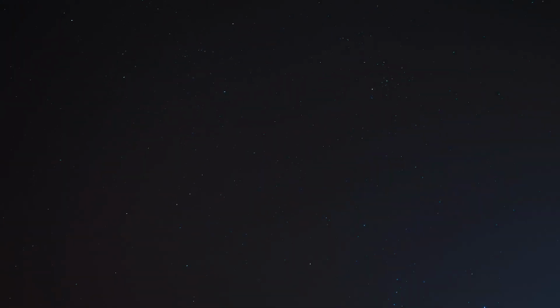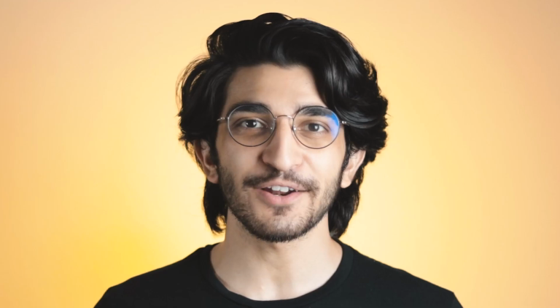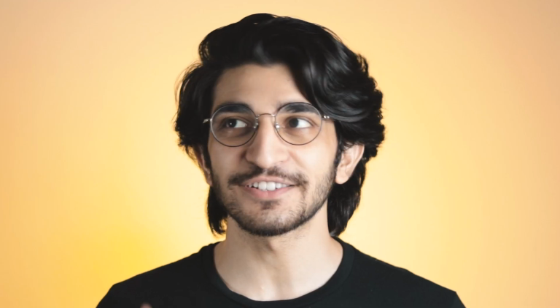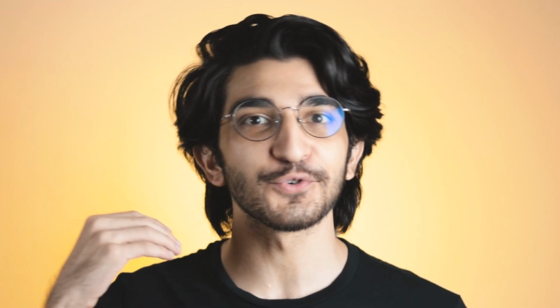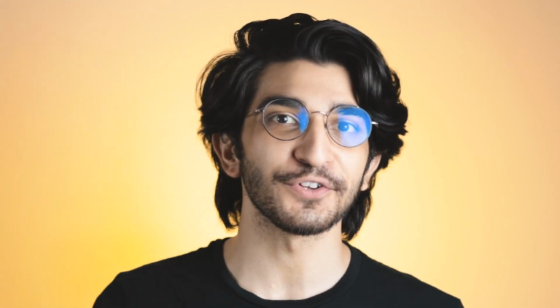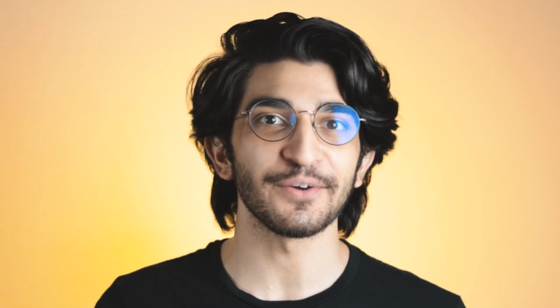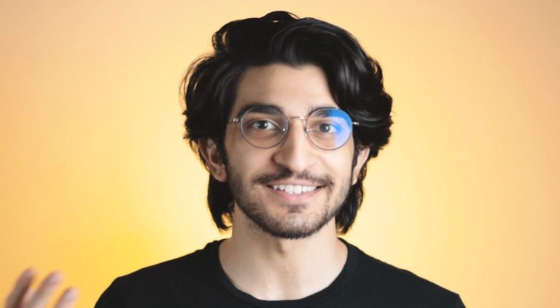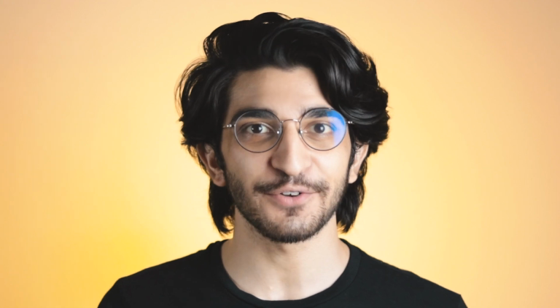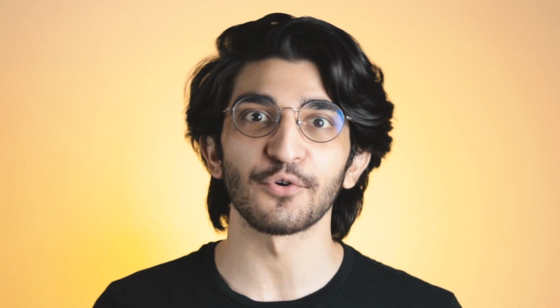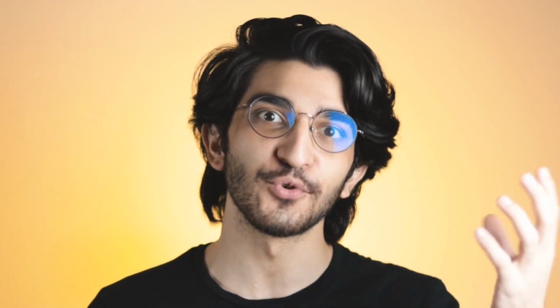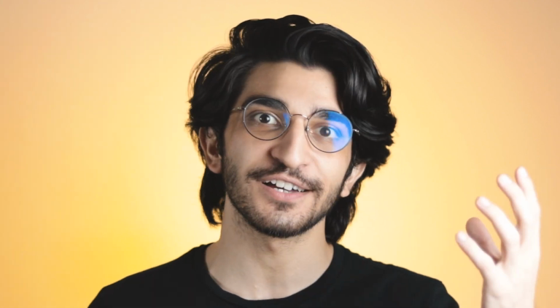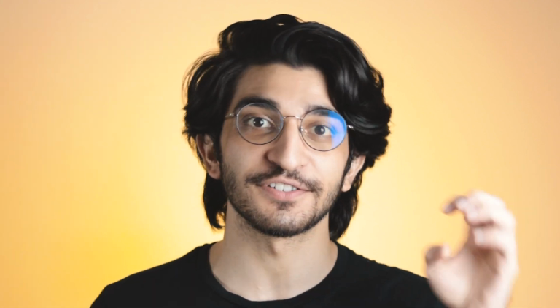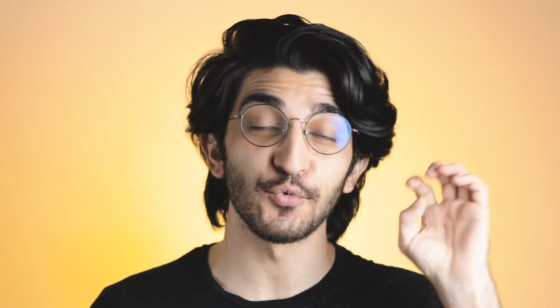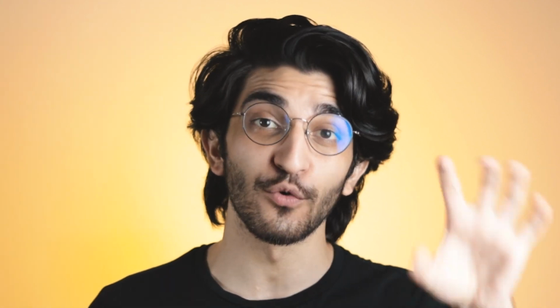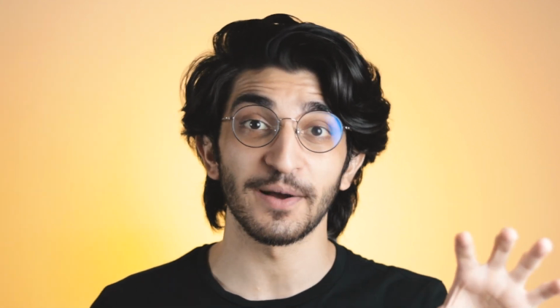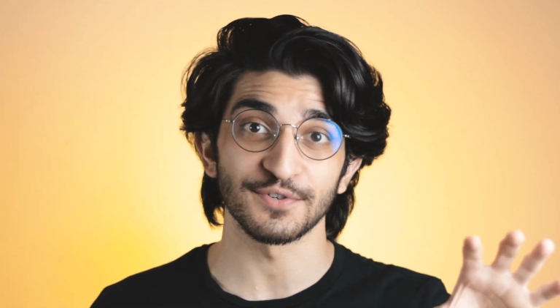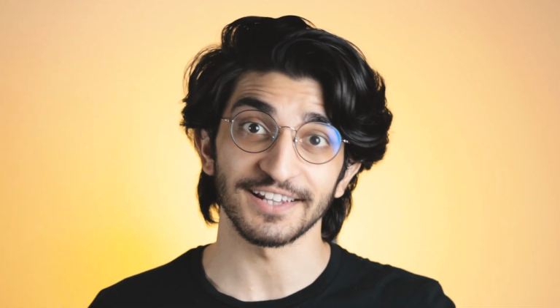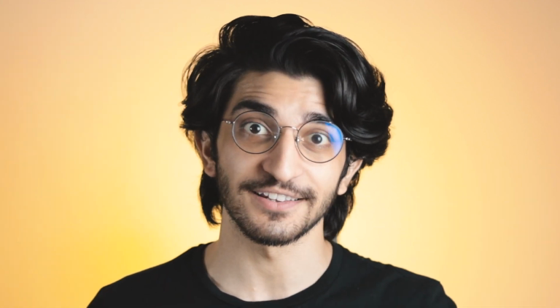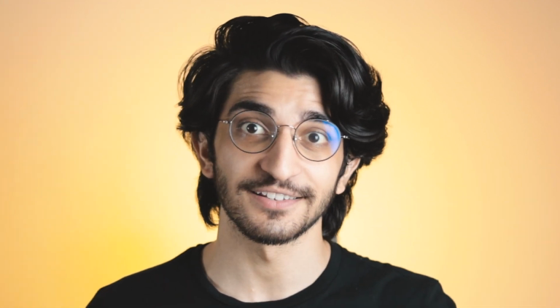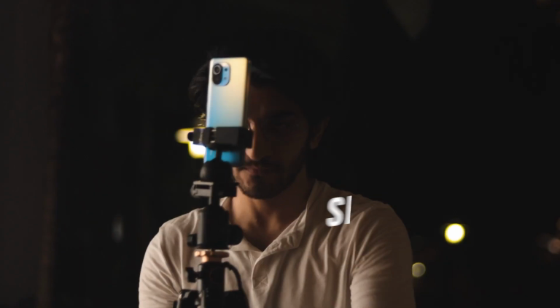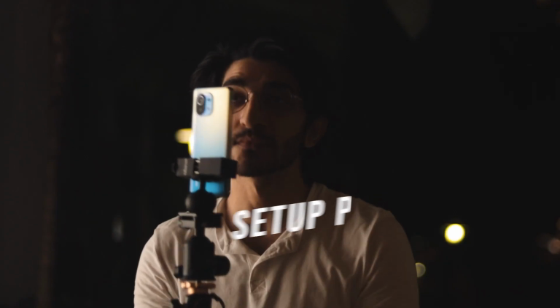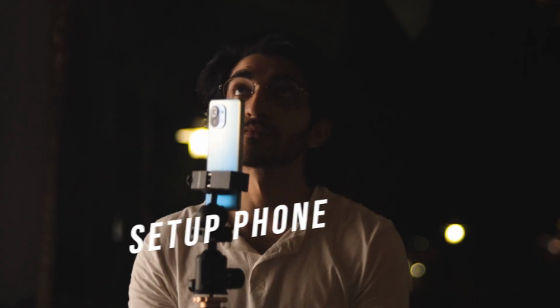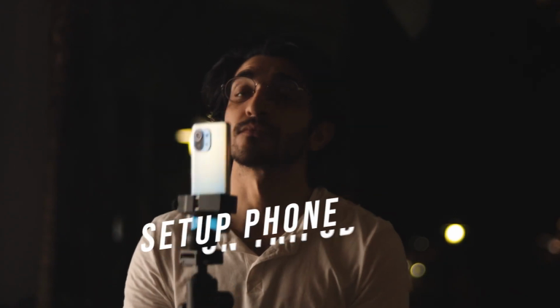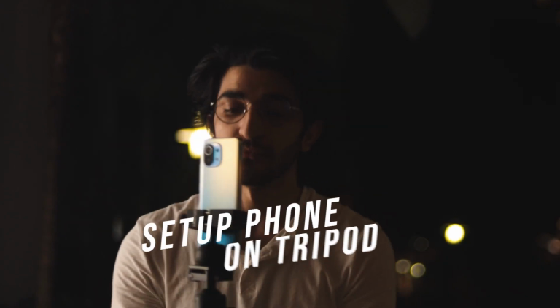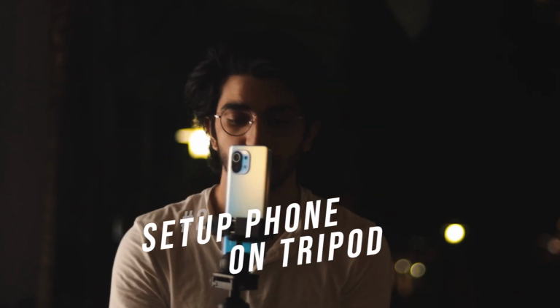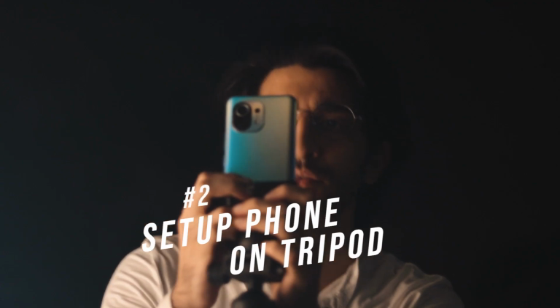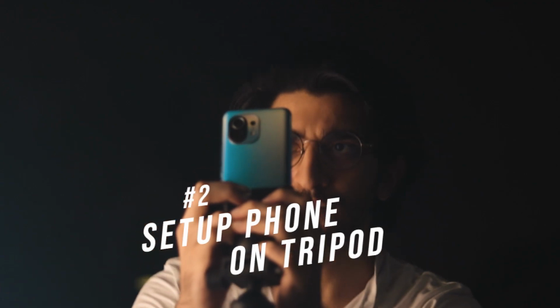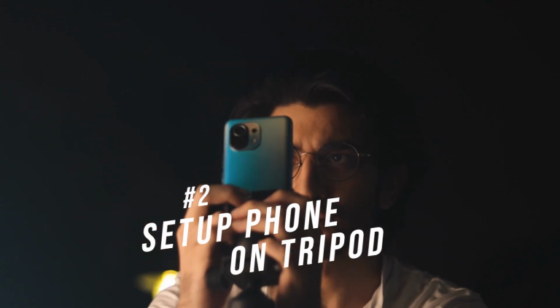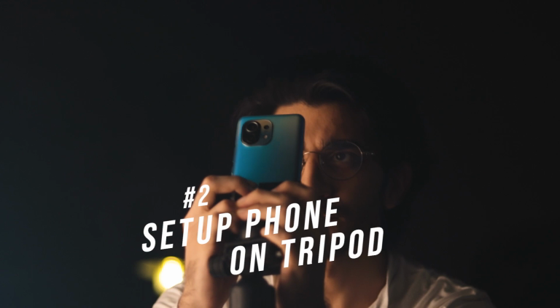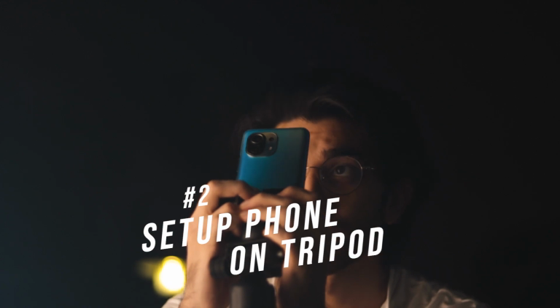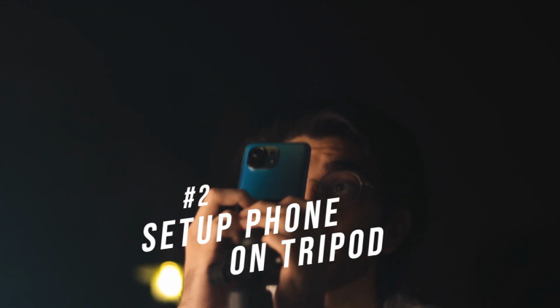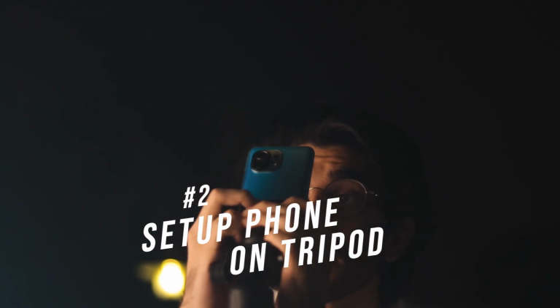Apart from that, obviously don't shoot on a day when it's cloudy or the moon is out, because the moon overpowers the light. Step number two is to set up that tripod and put your phone on it.